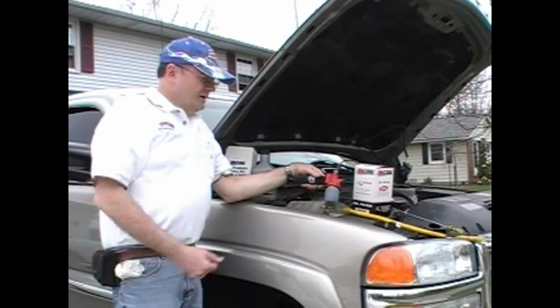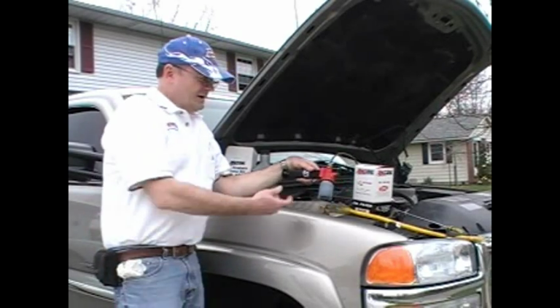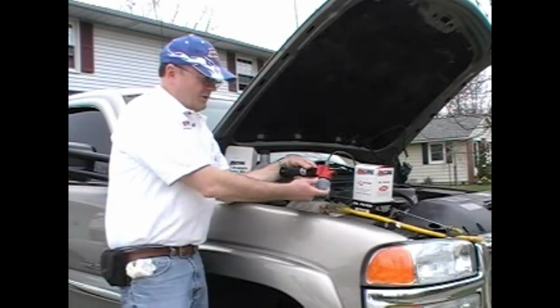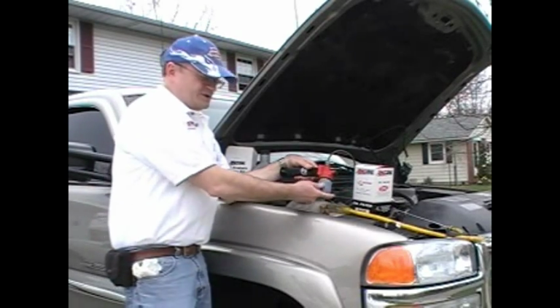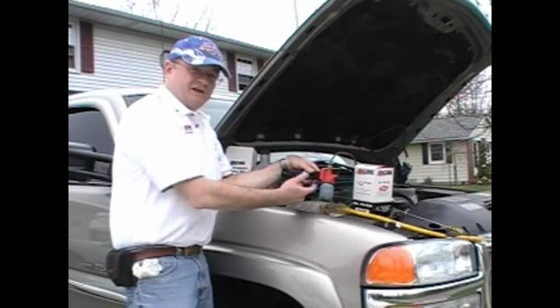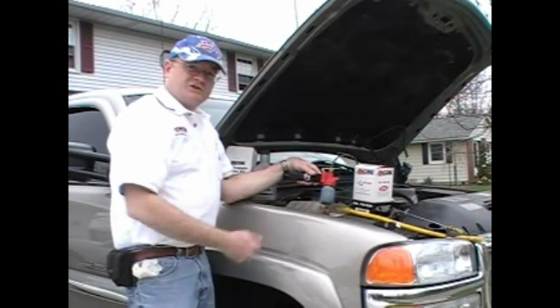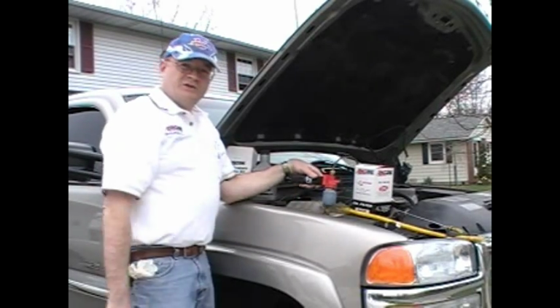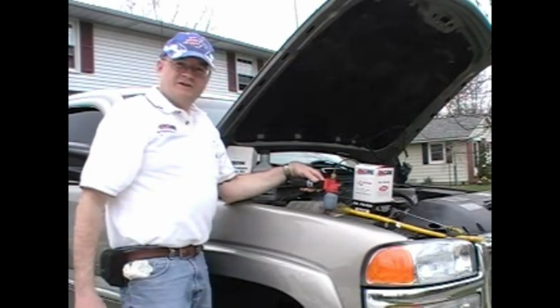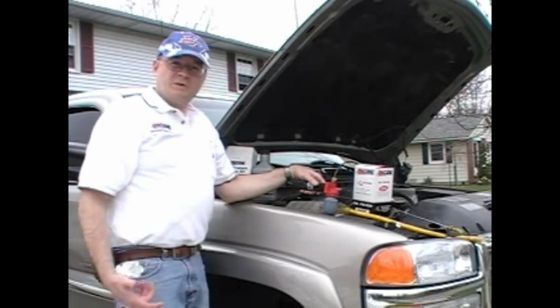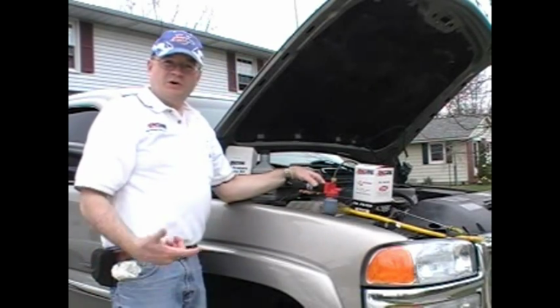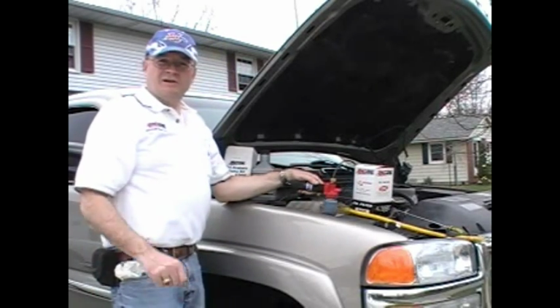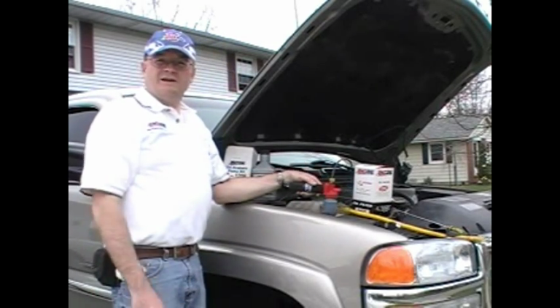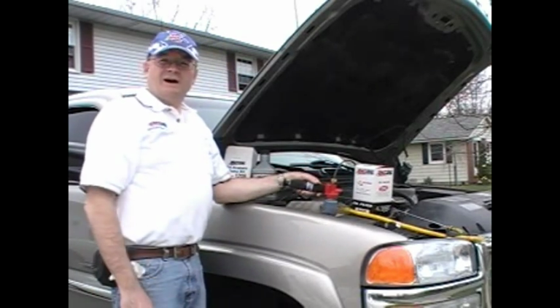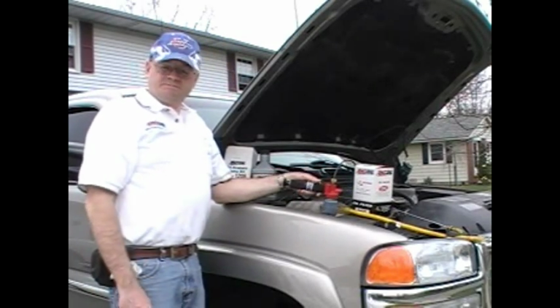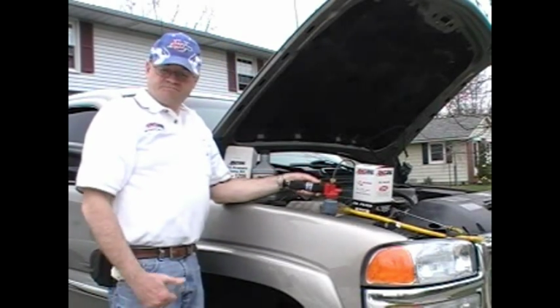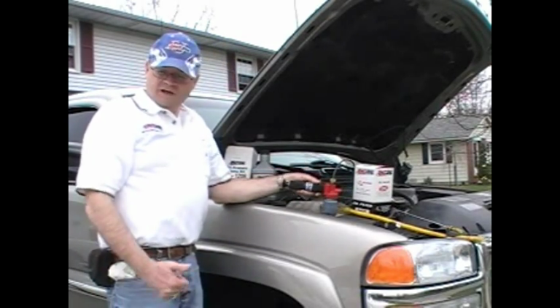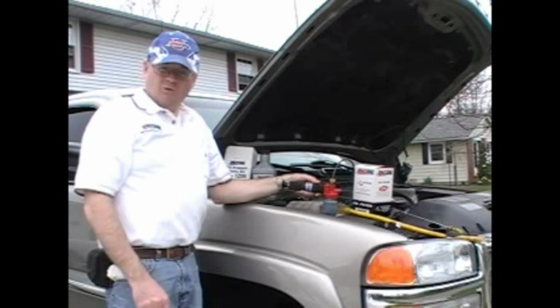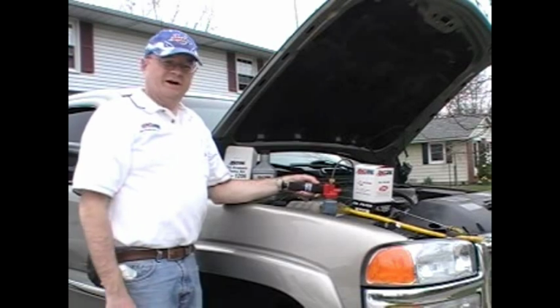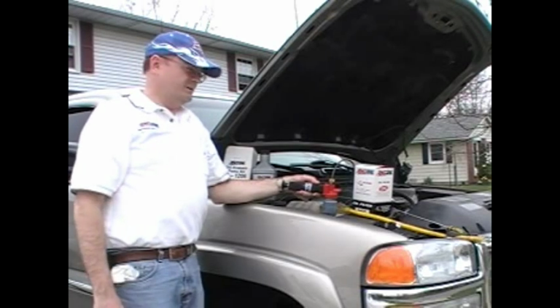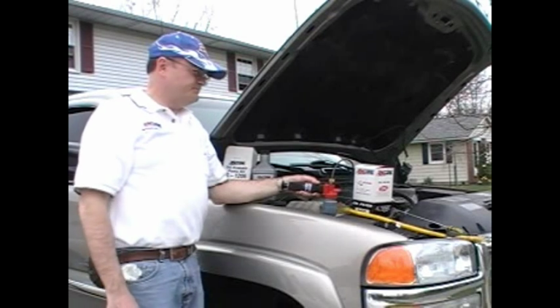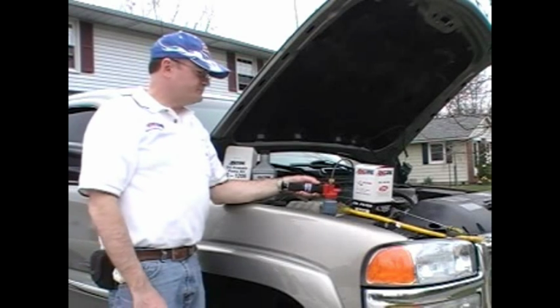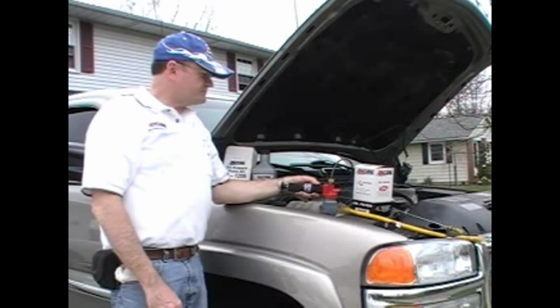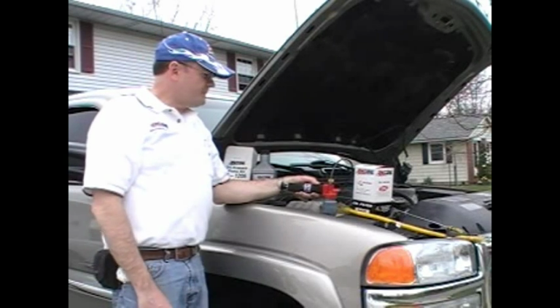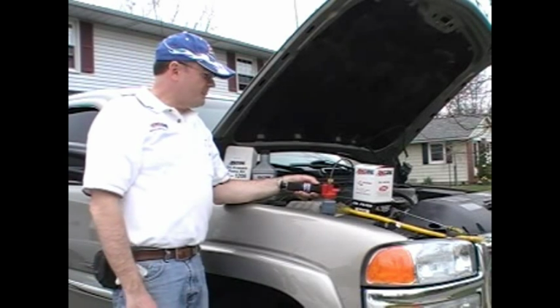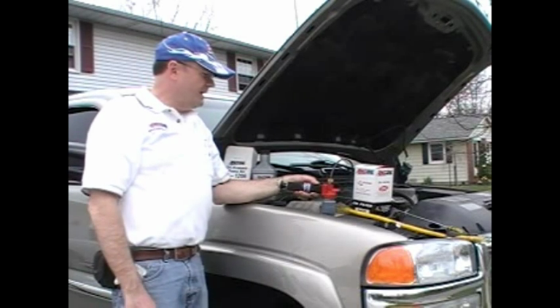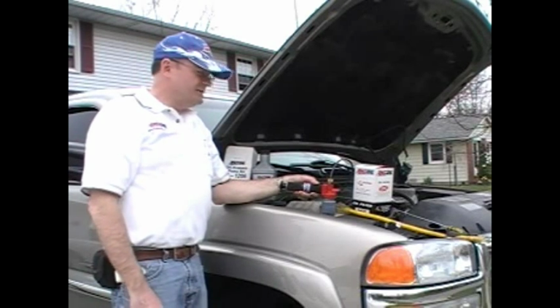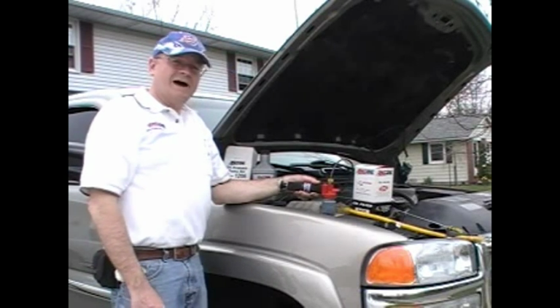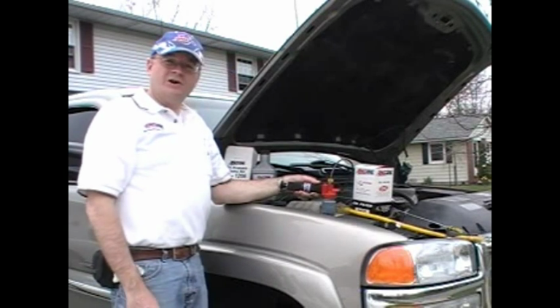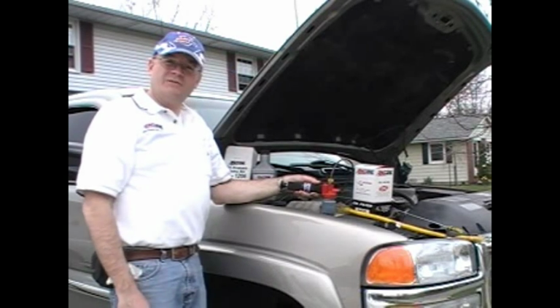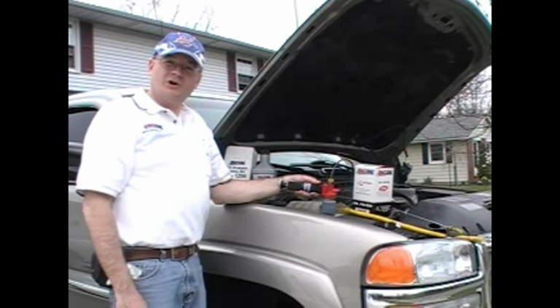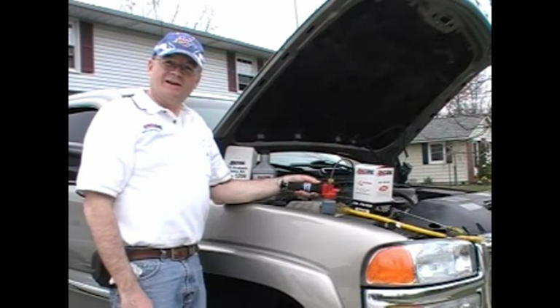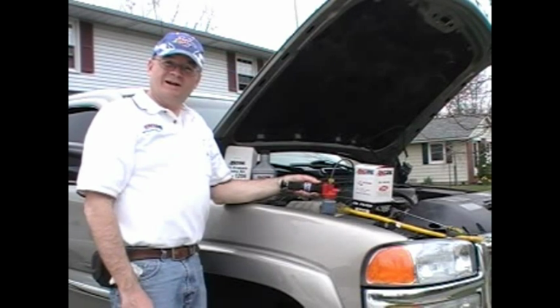Now we just unscrew this, put our lid on, and we're done. Not very difficult at all.